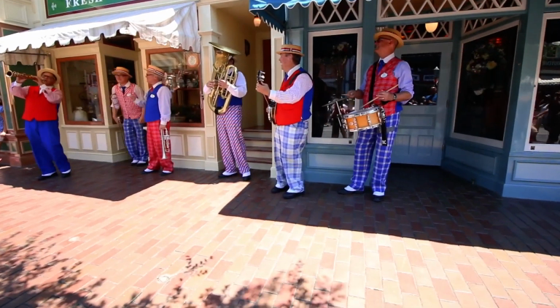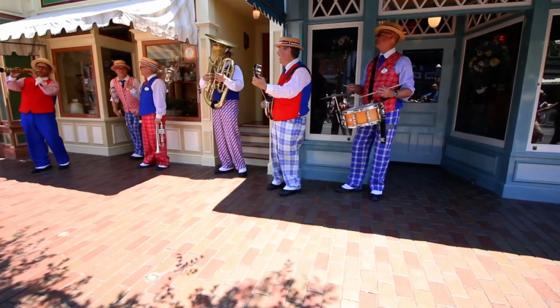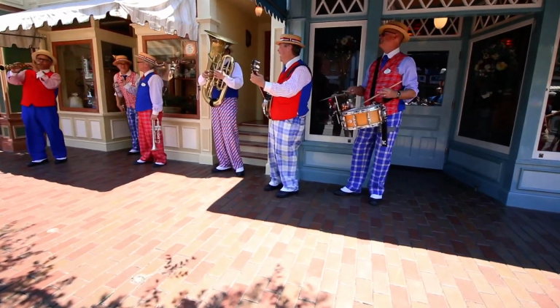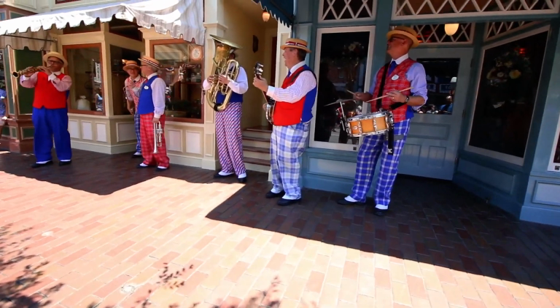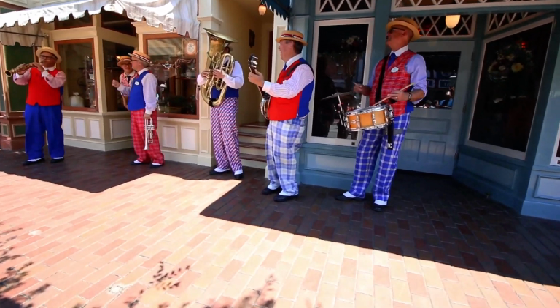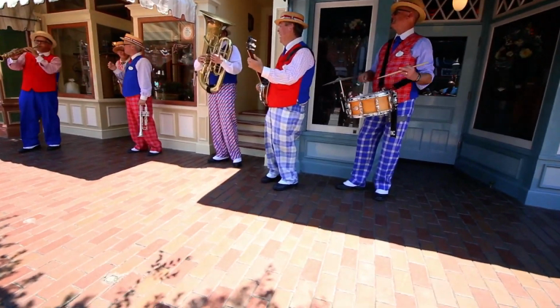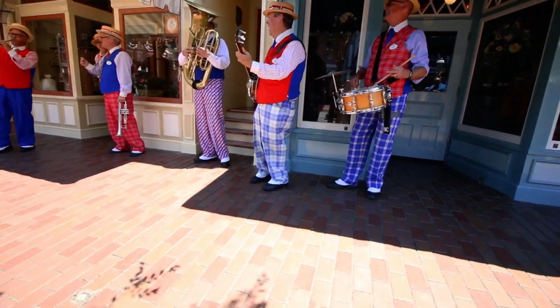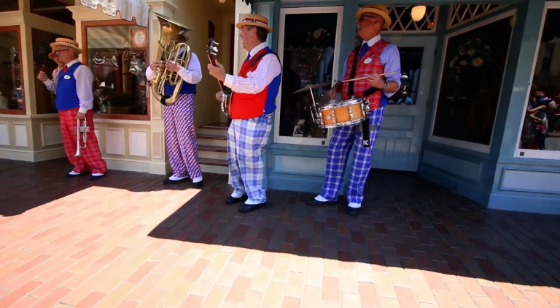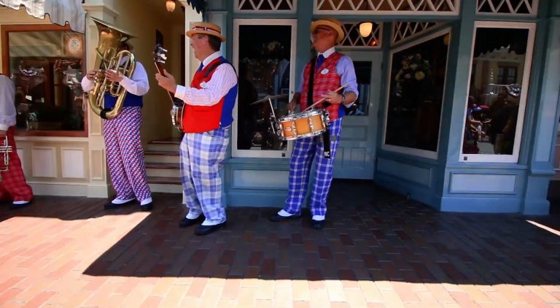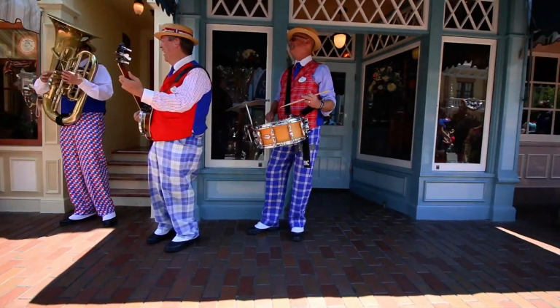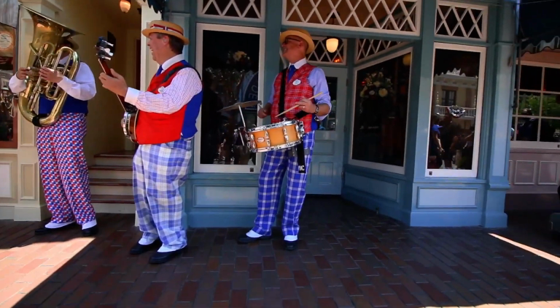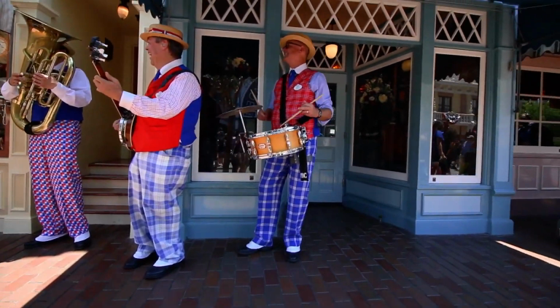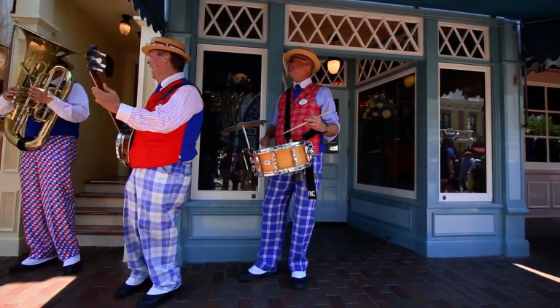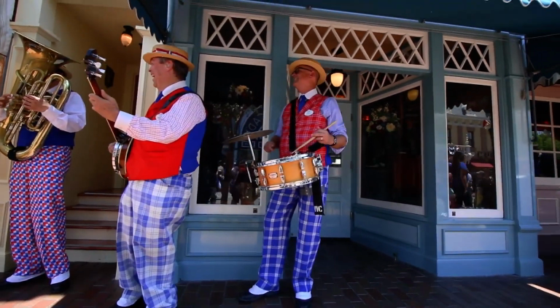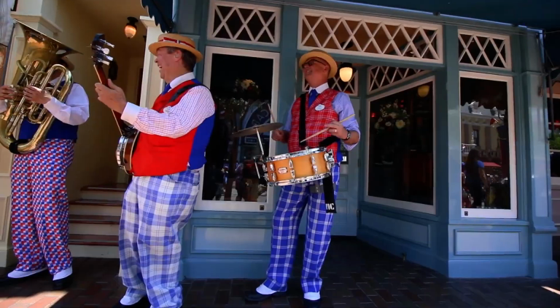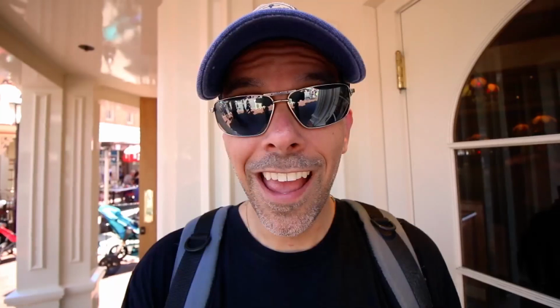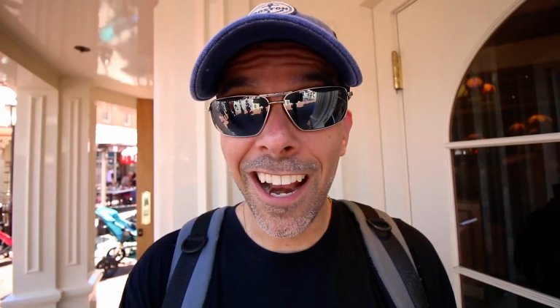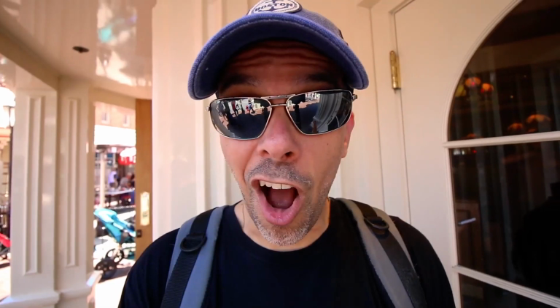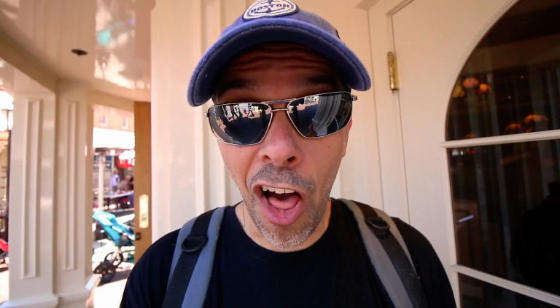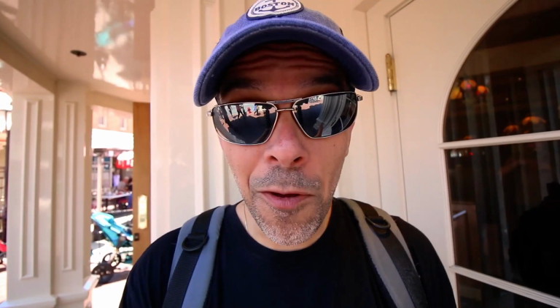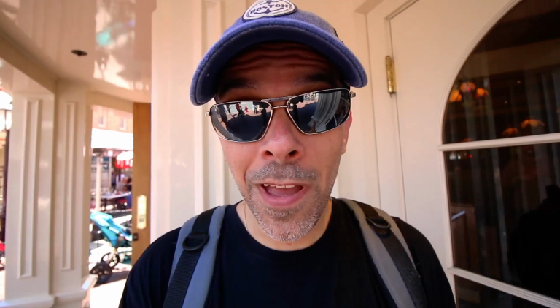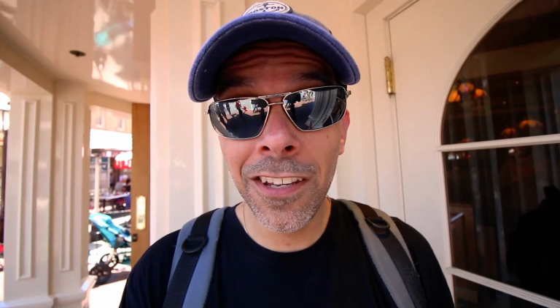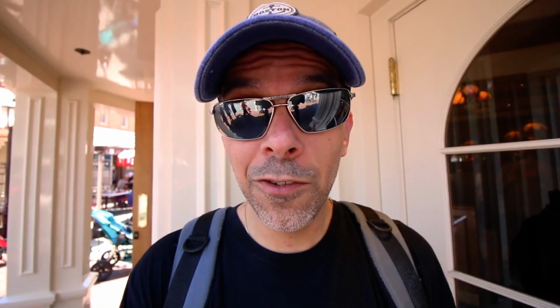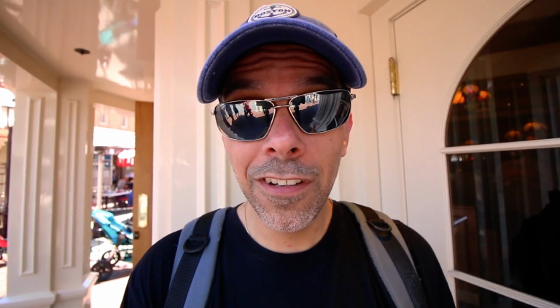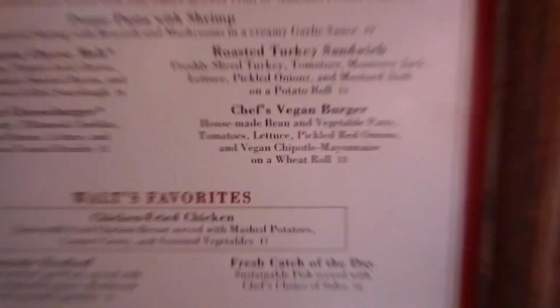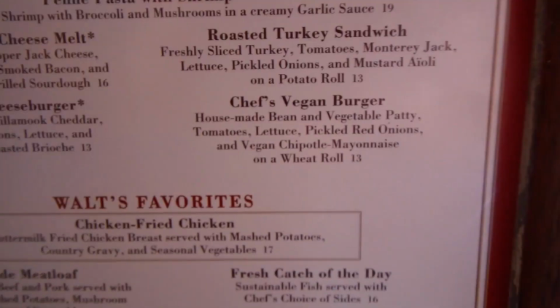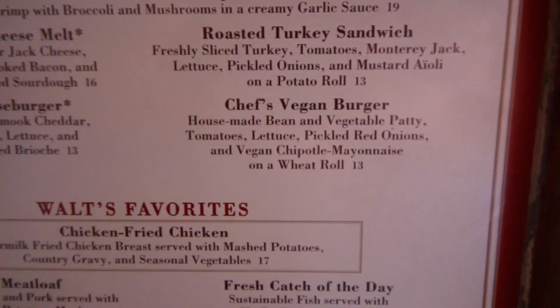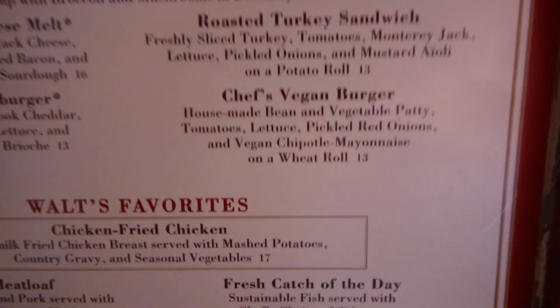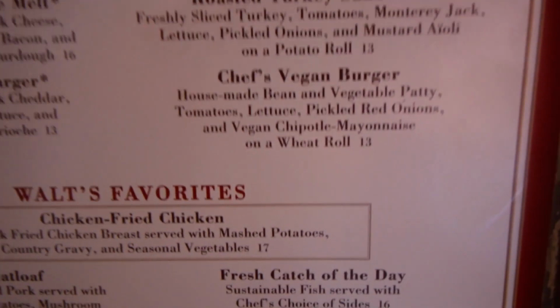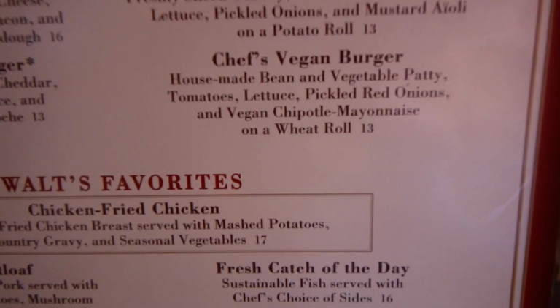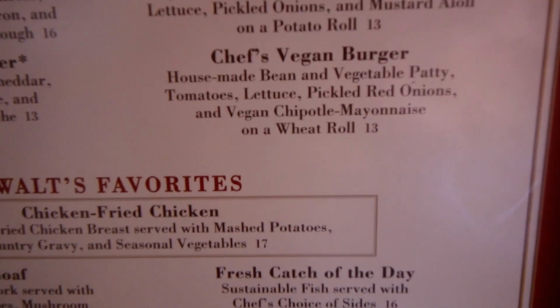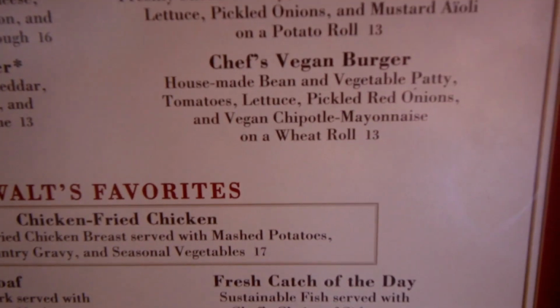I'm at the Carnation Cafe on Main Street and on the menu is a vegan burger.